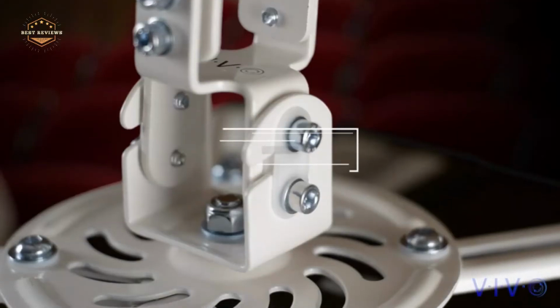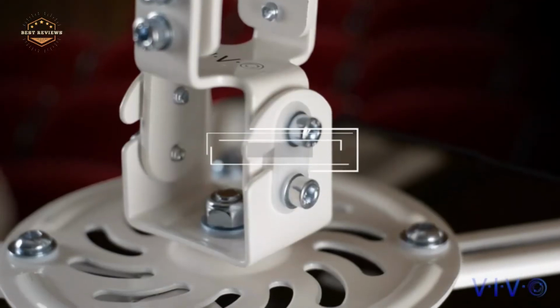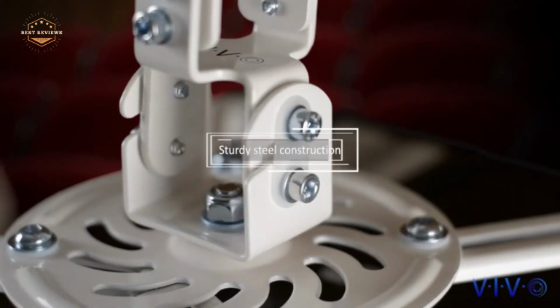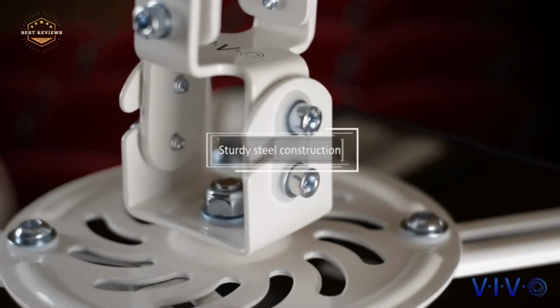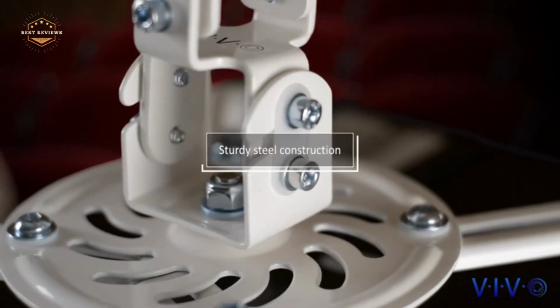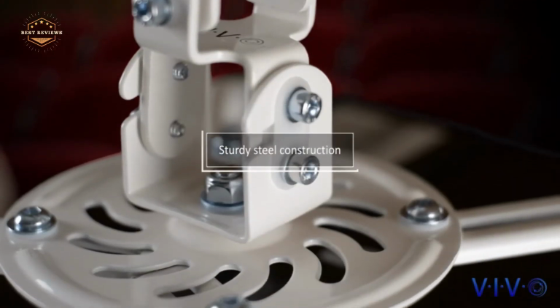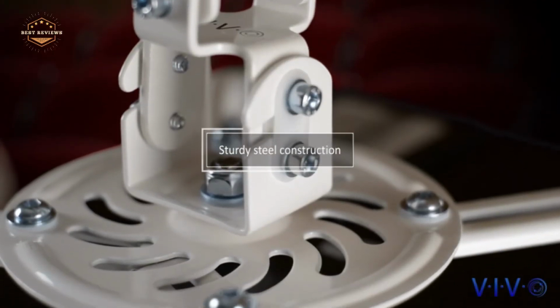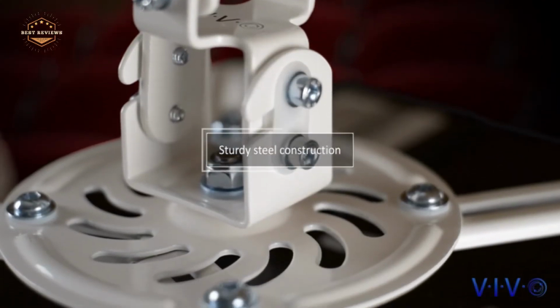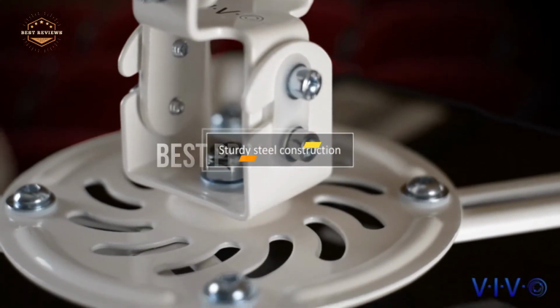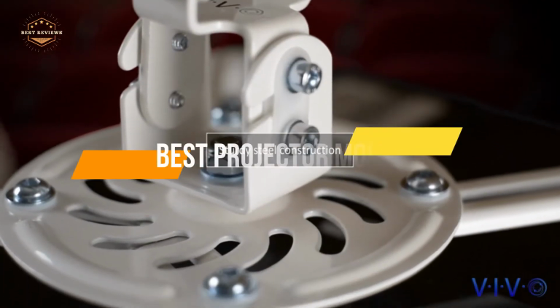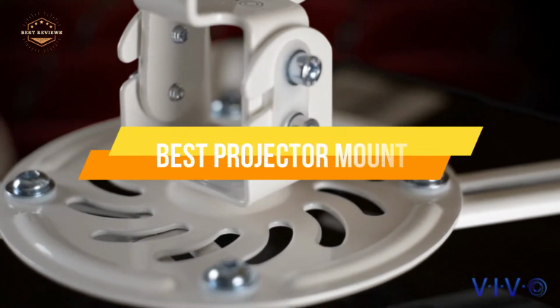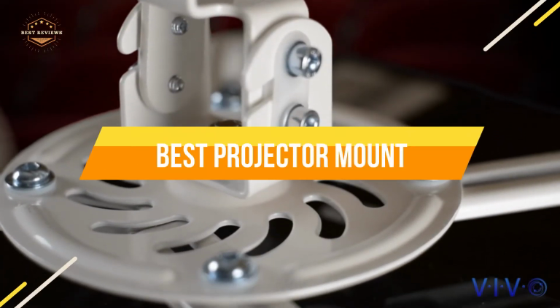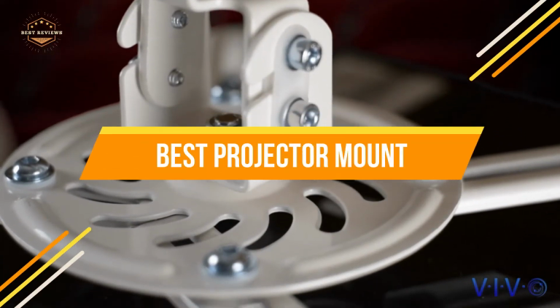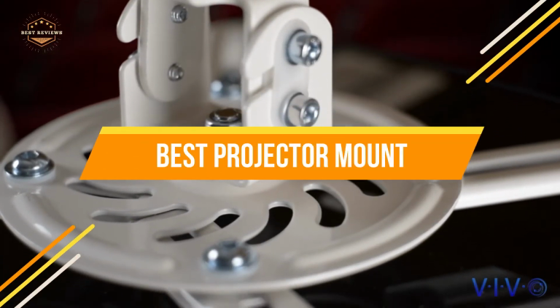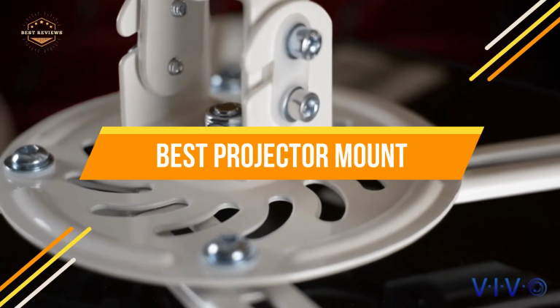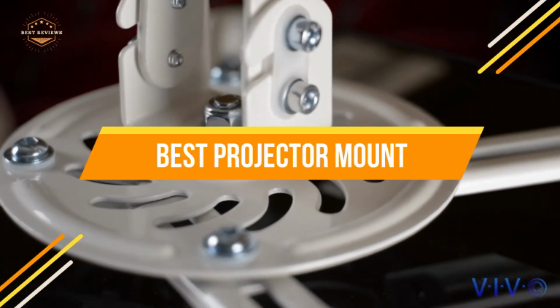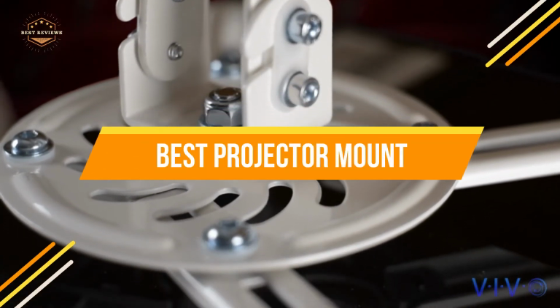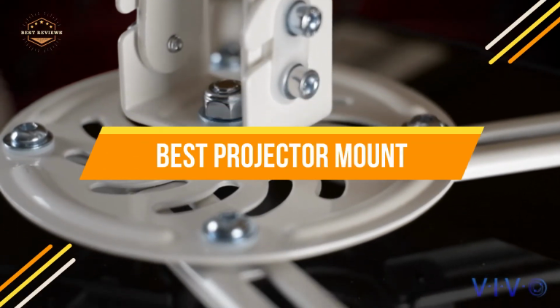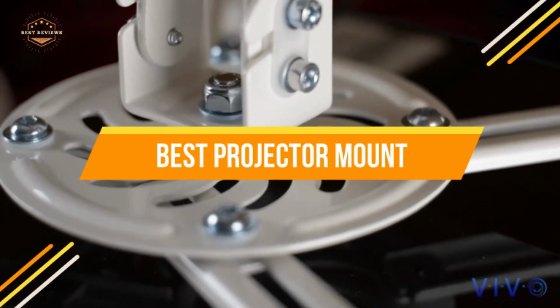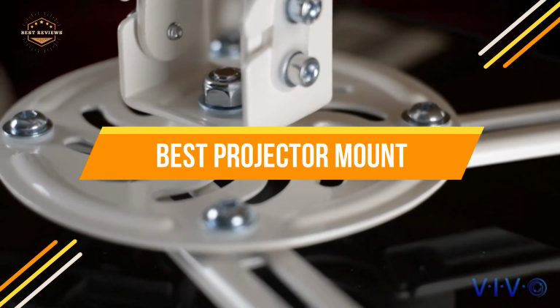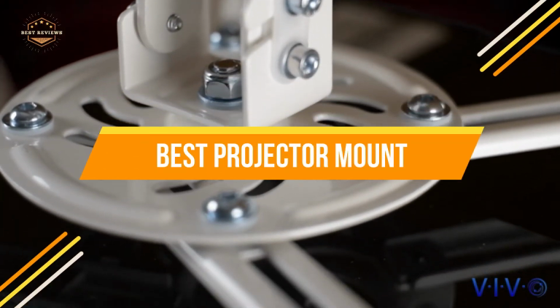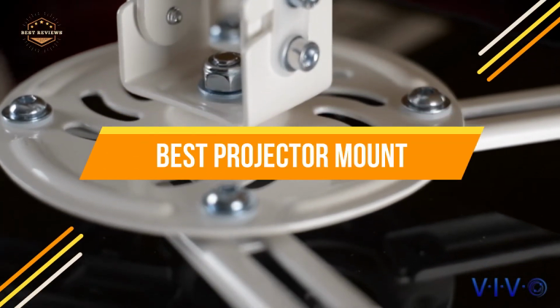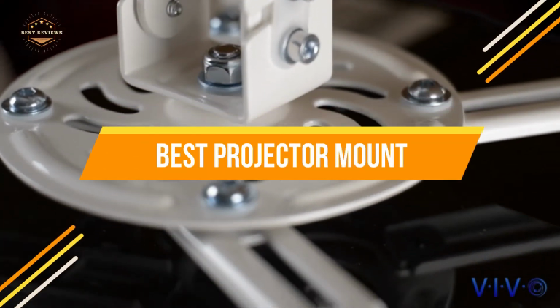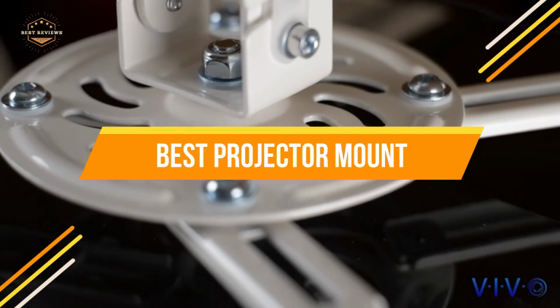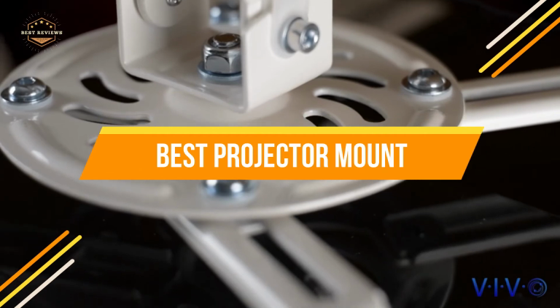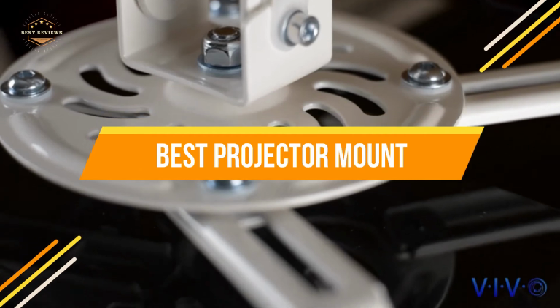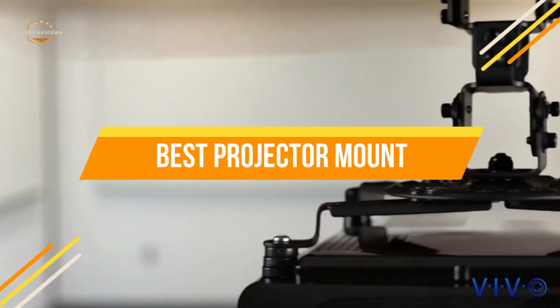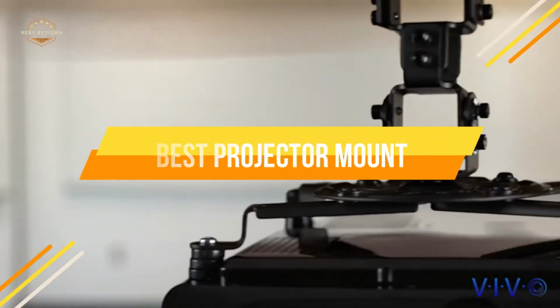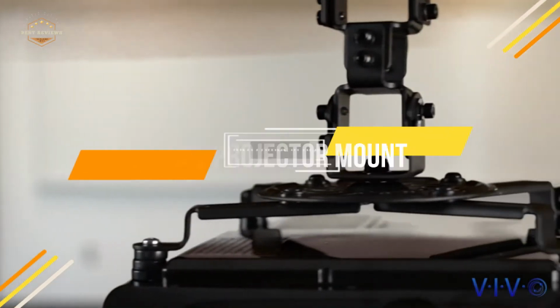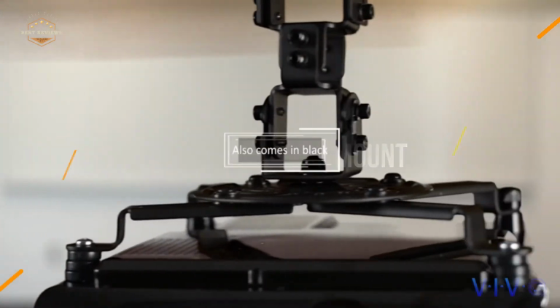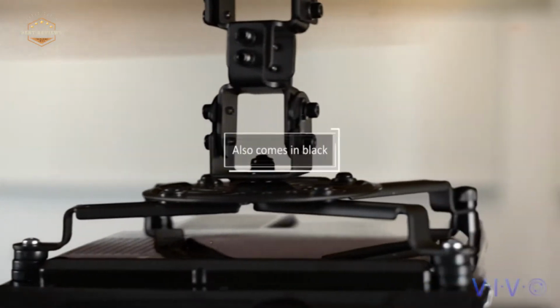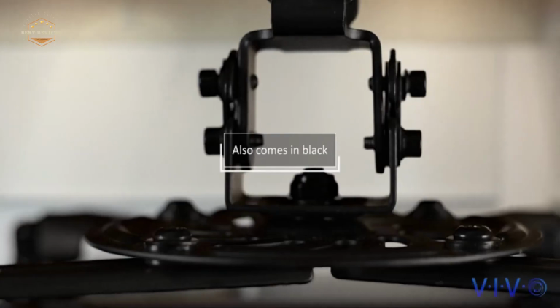In today's video, we will show you the top 5 best projector mounts. Let's get started.